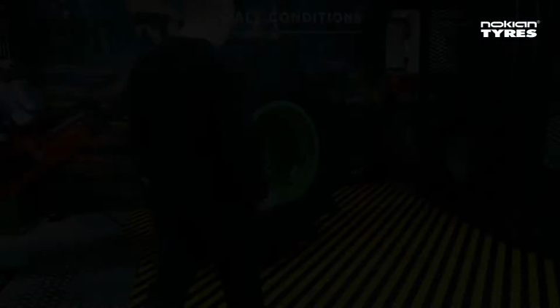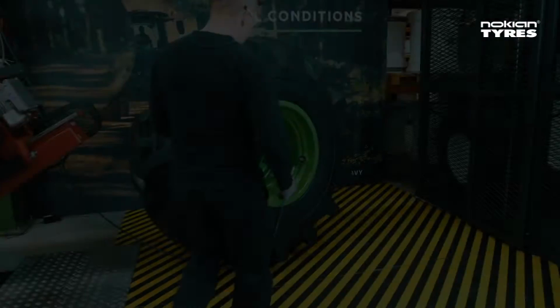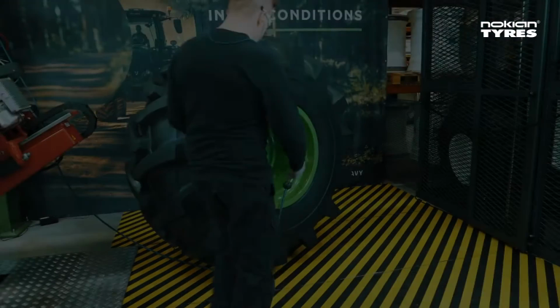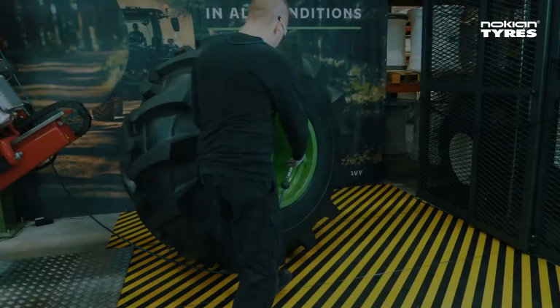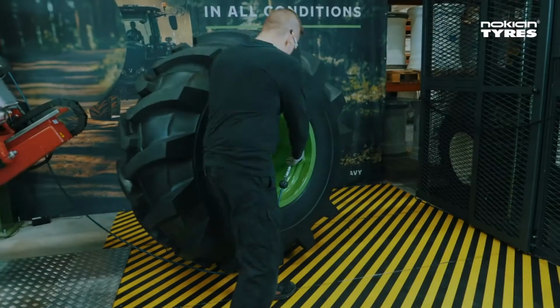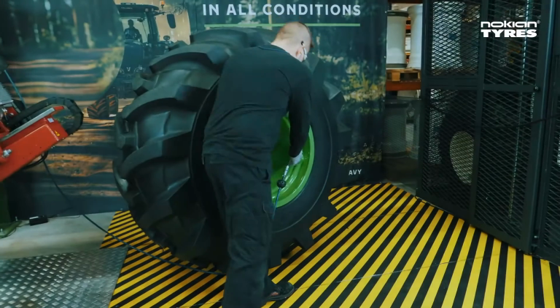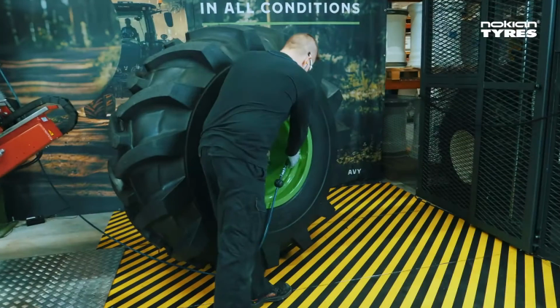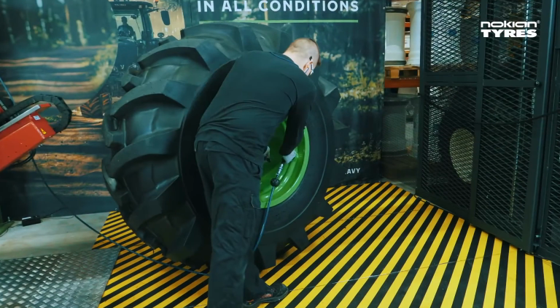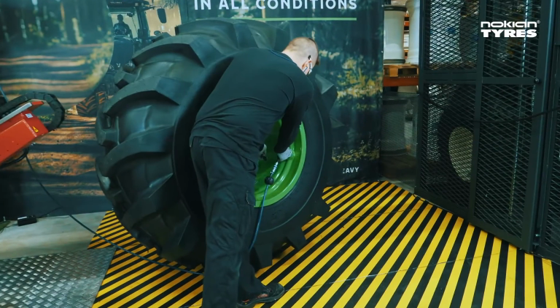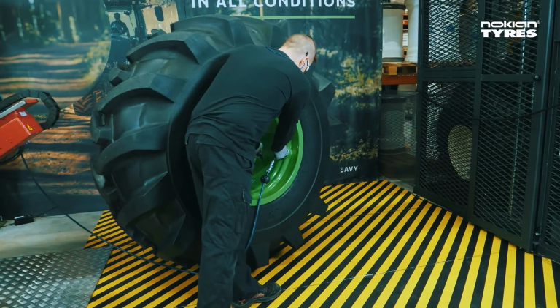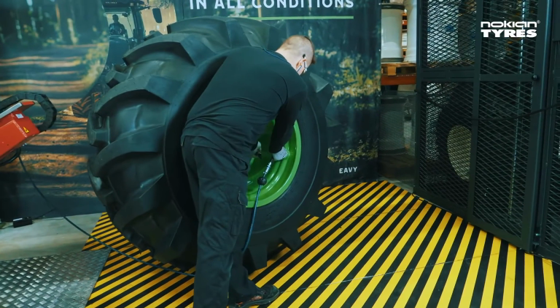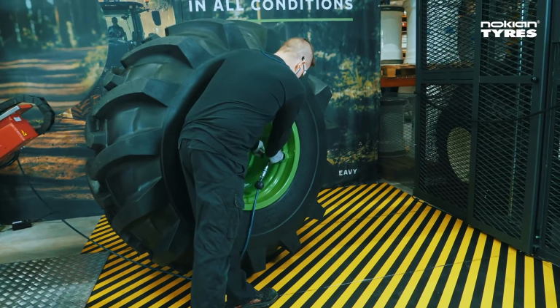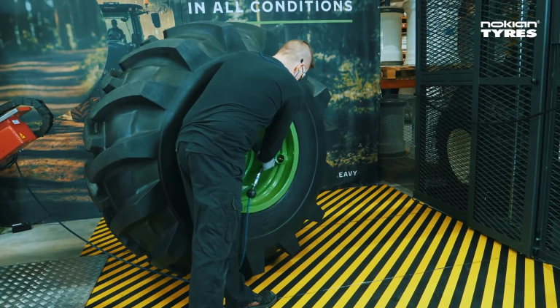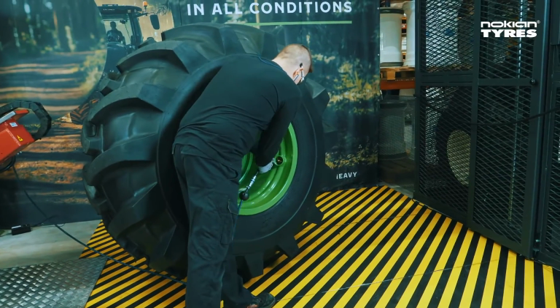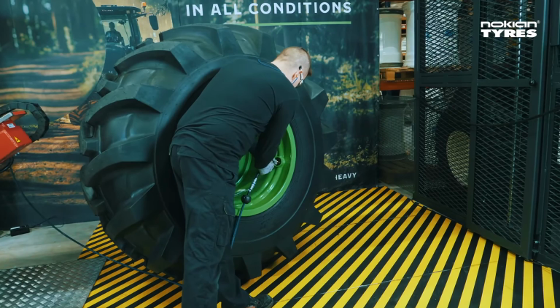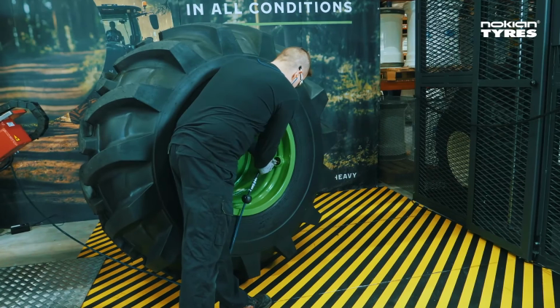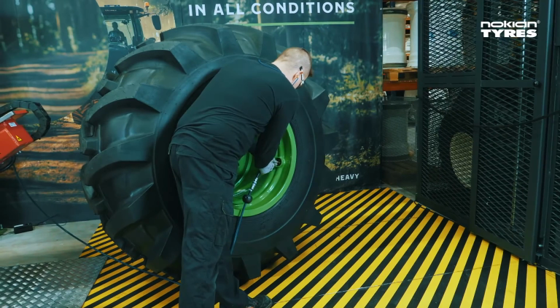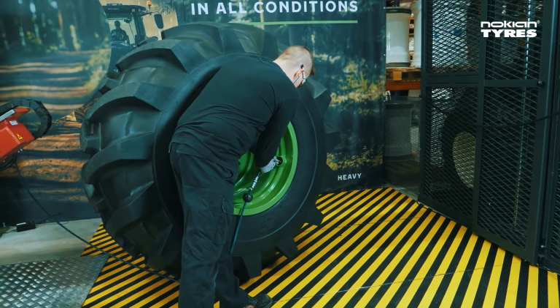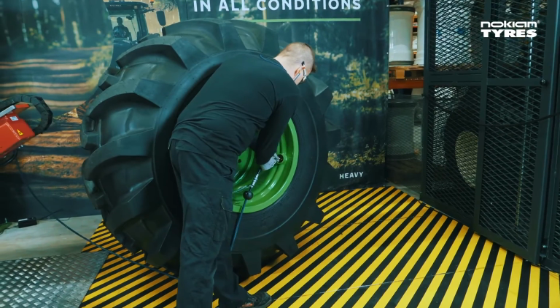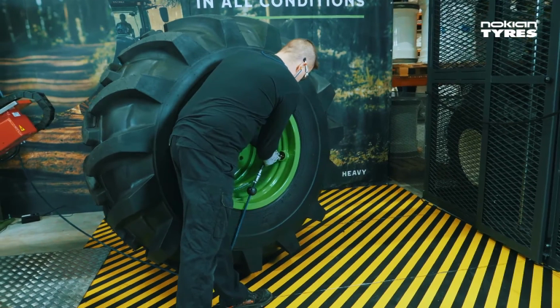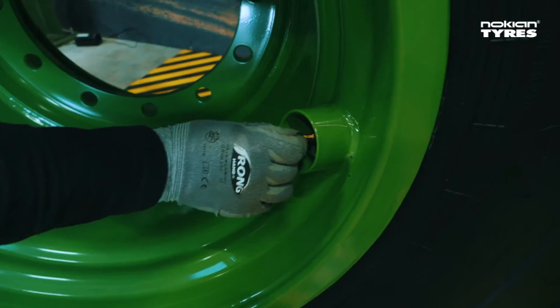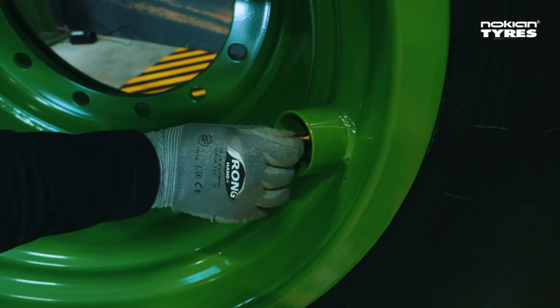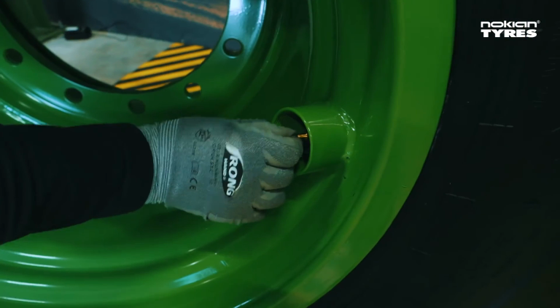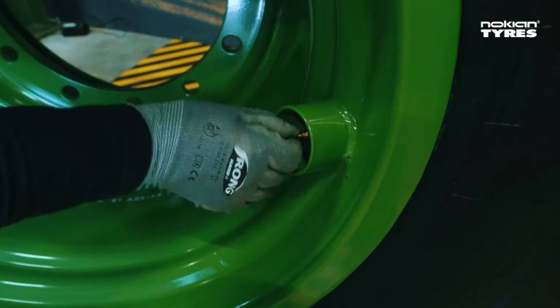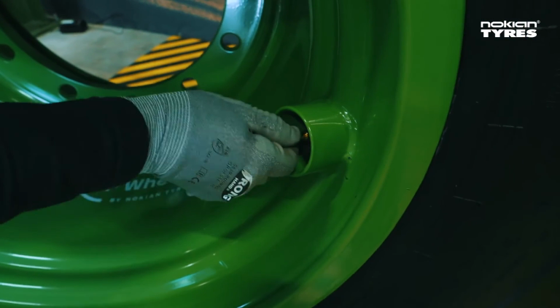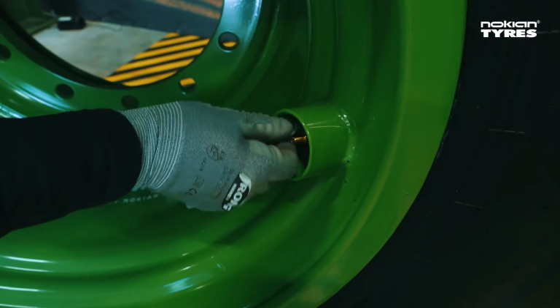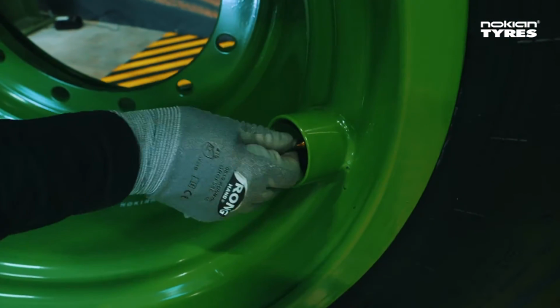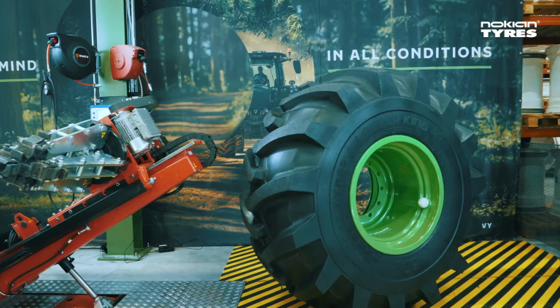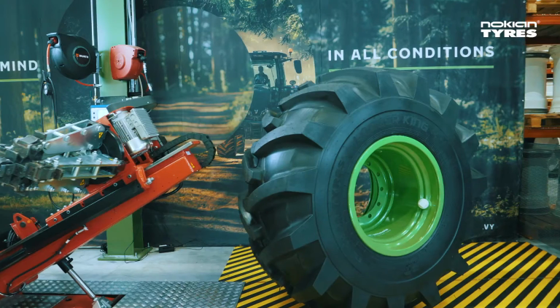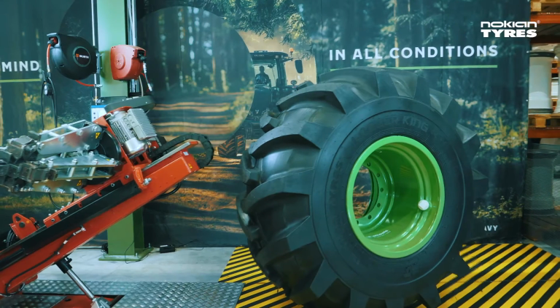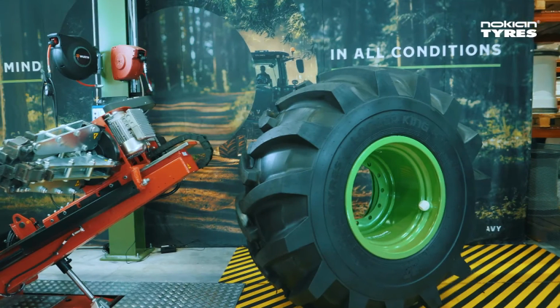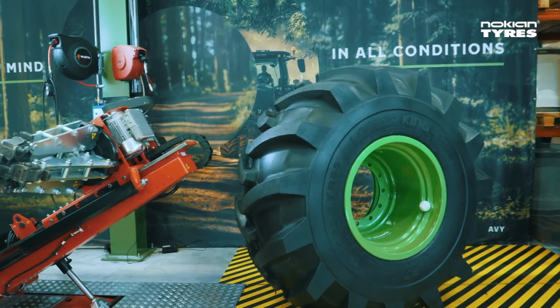Finally, attach the valve cap and the possible valve shield, and you're all set.